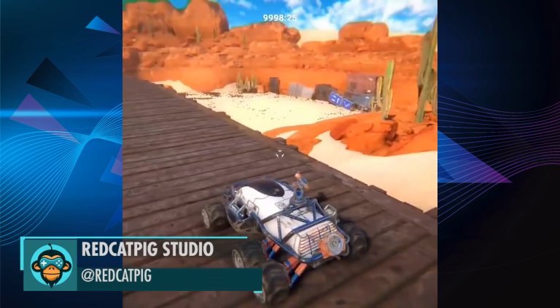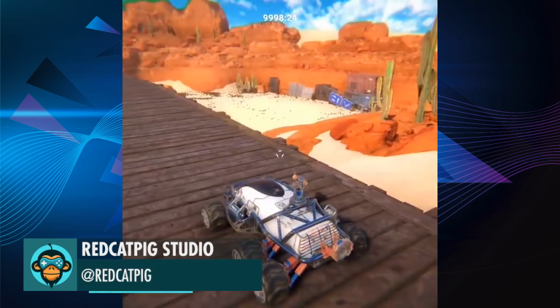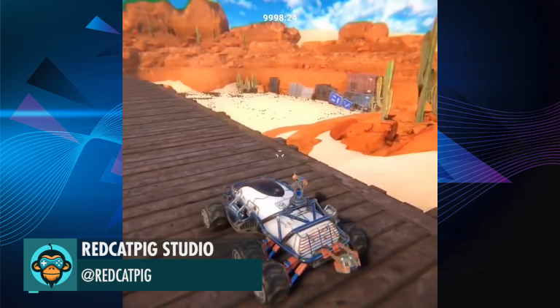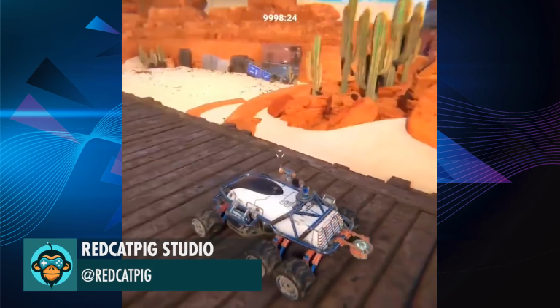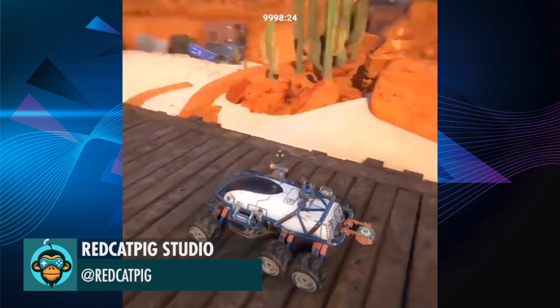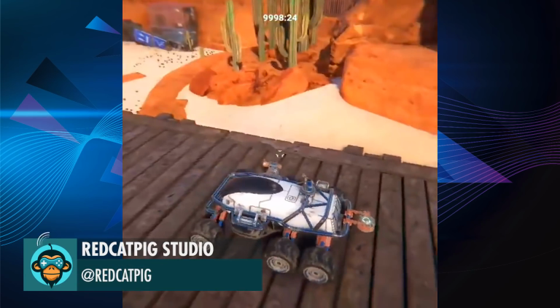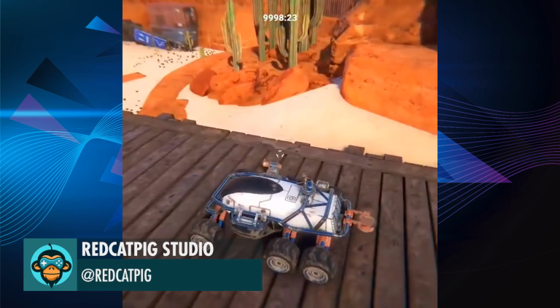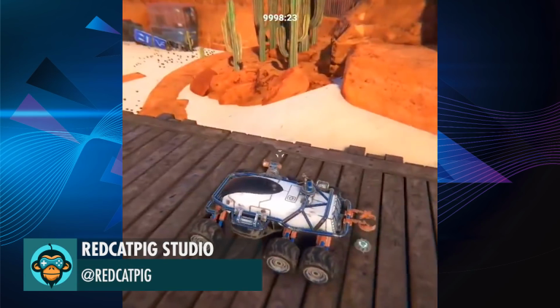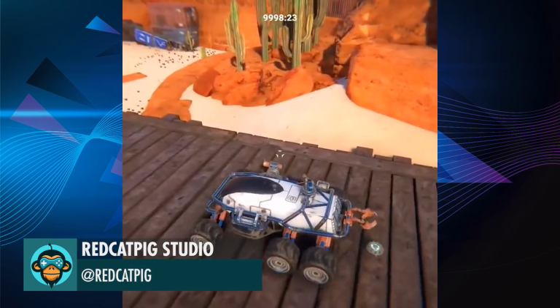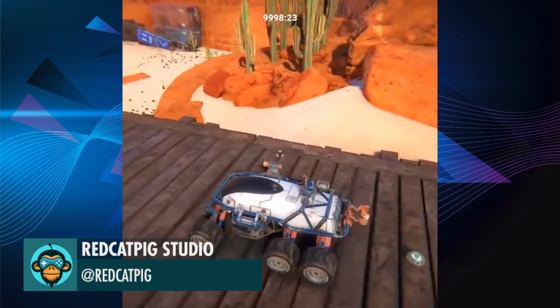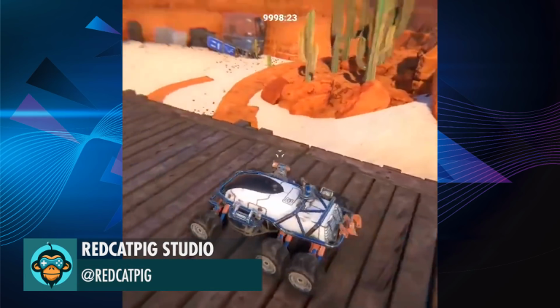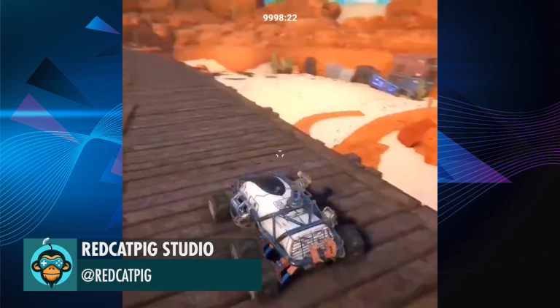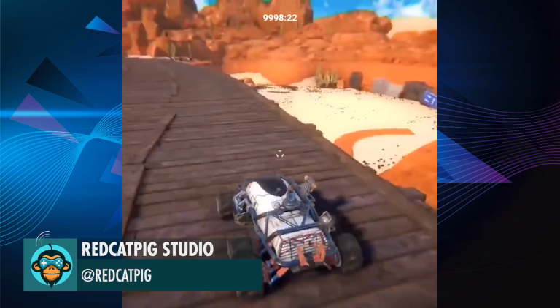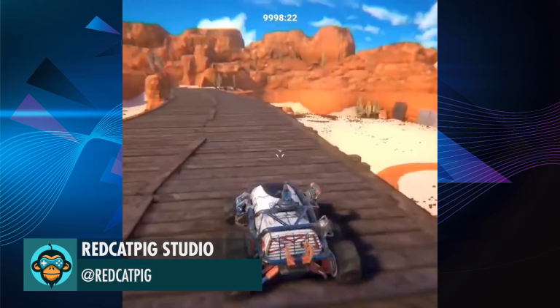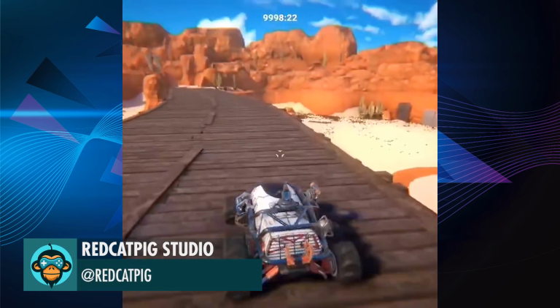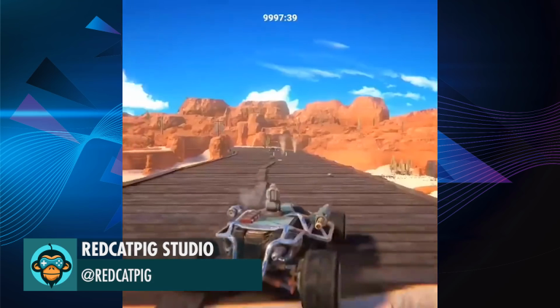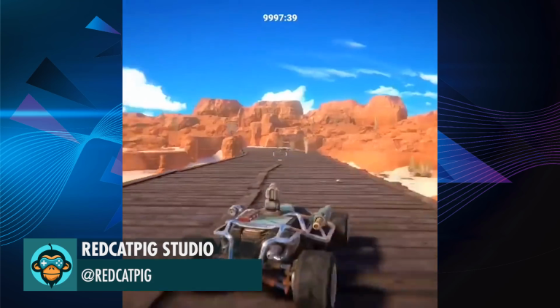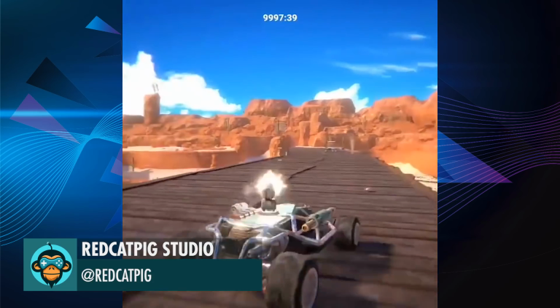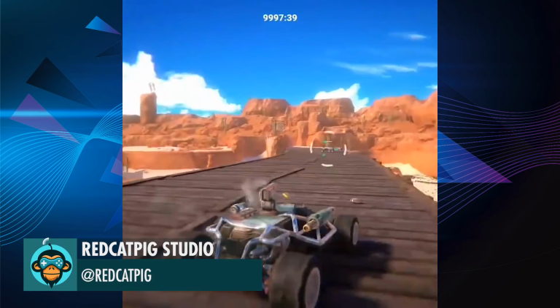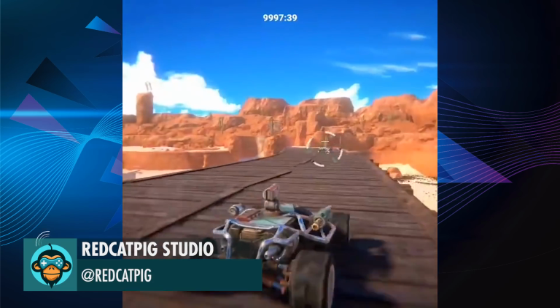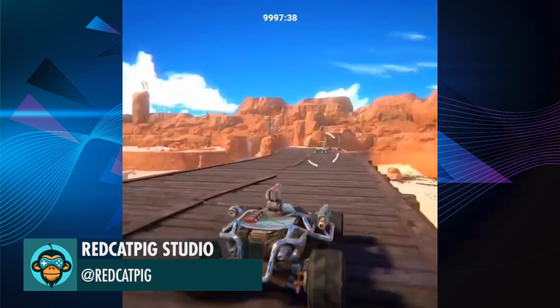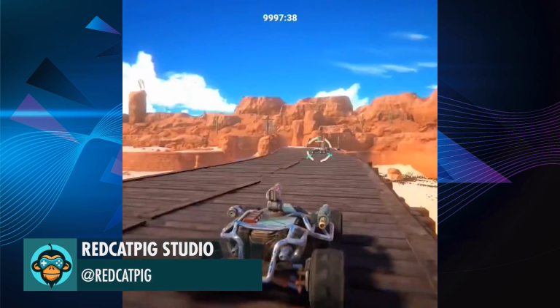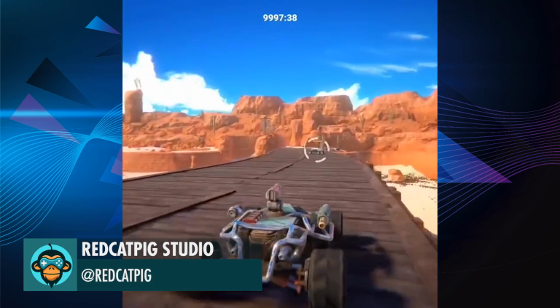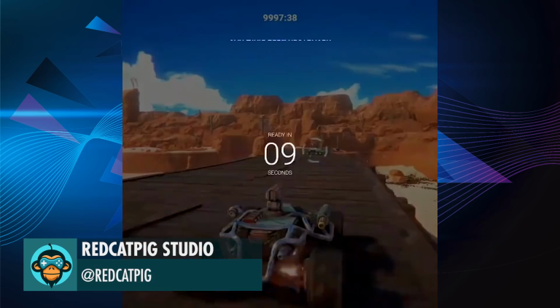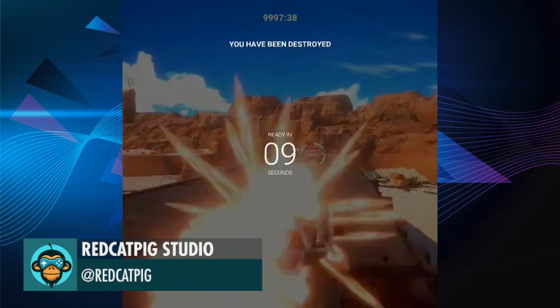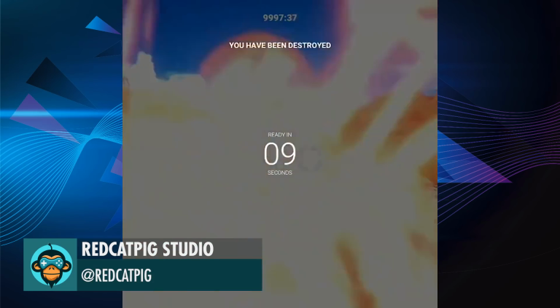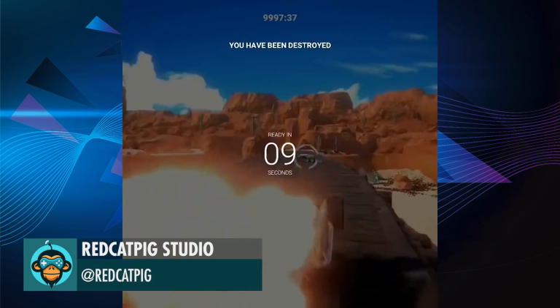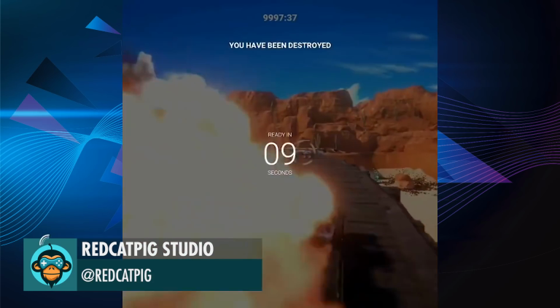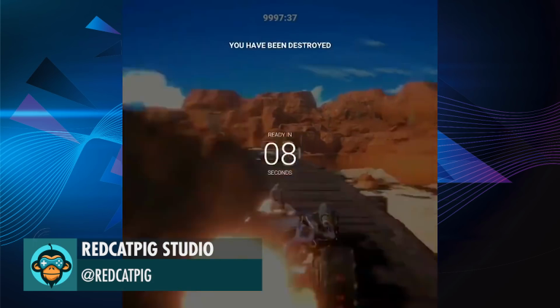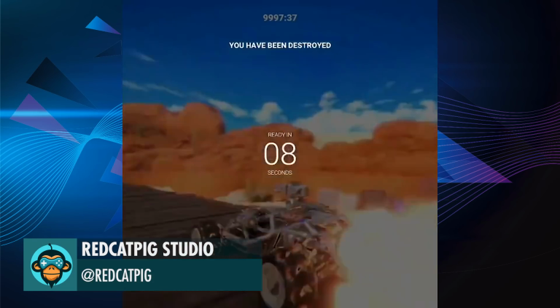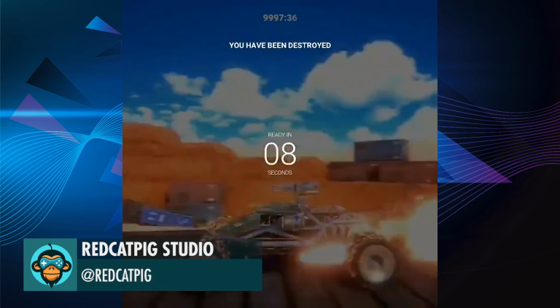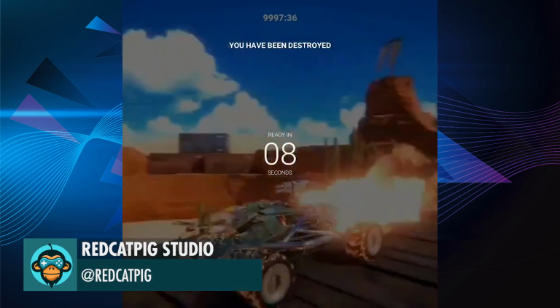Ever thought about leaving special gifts for your friends while playing Kyo? Well, now you can. By Red Cat Pig.